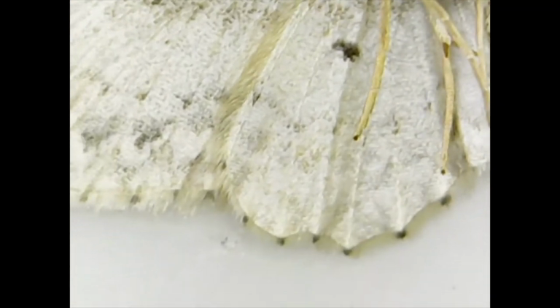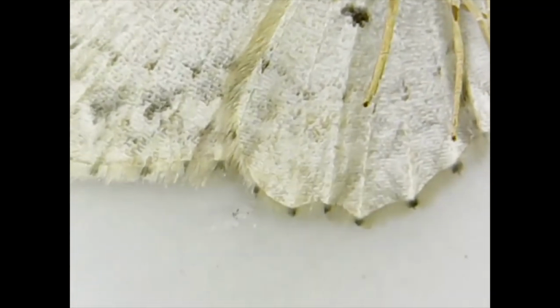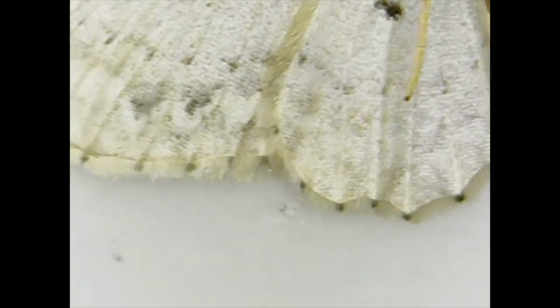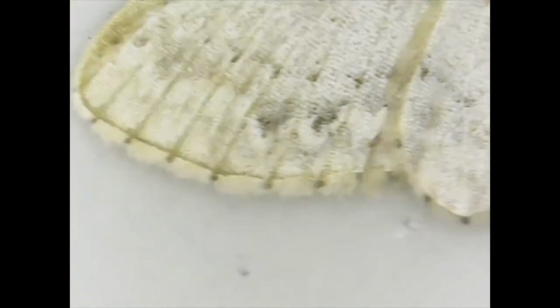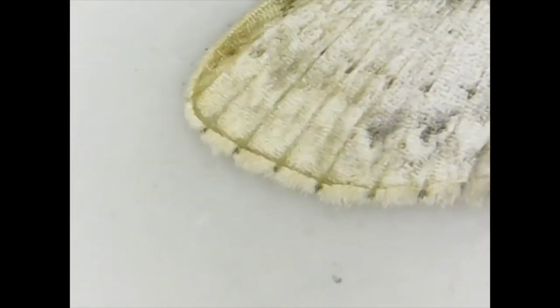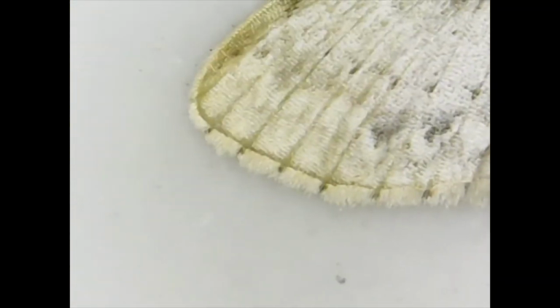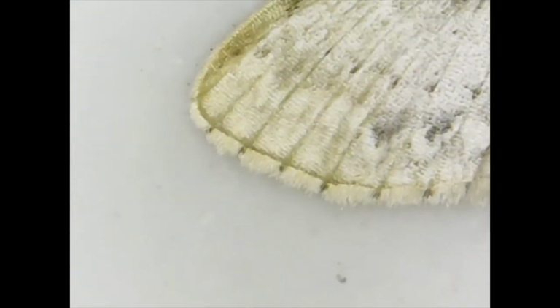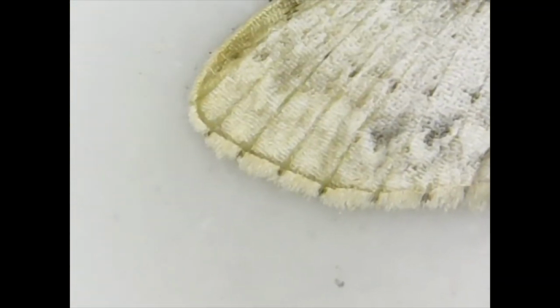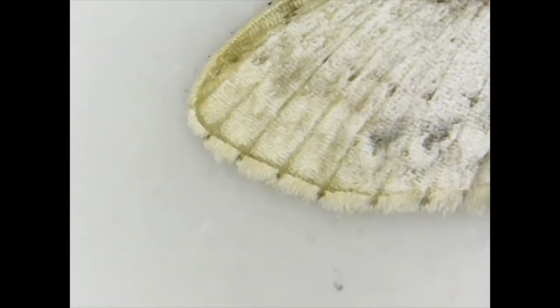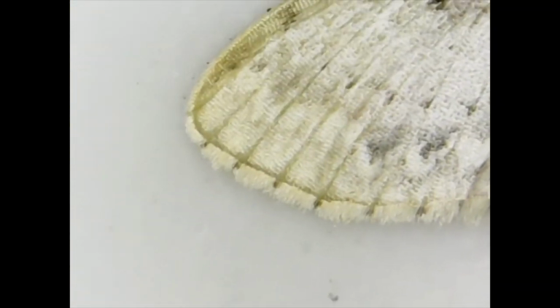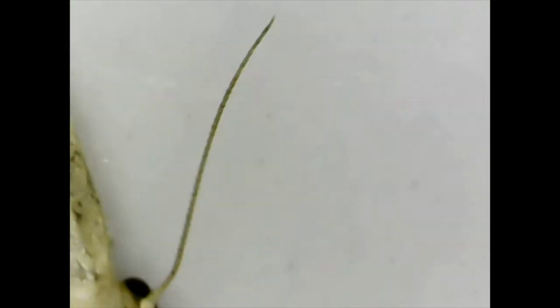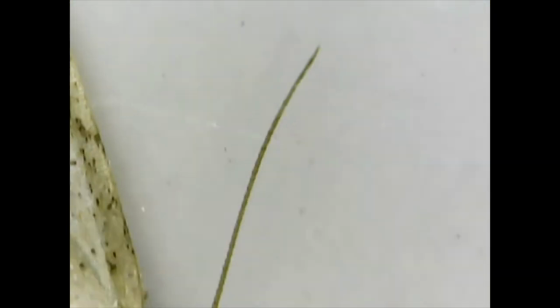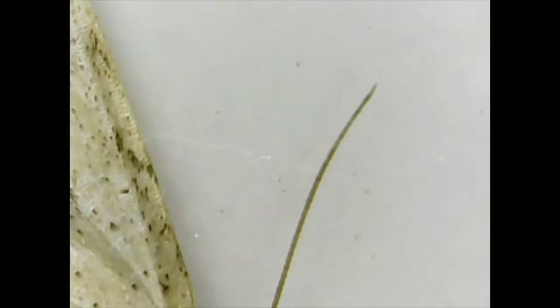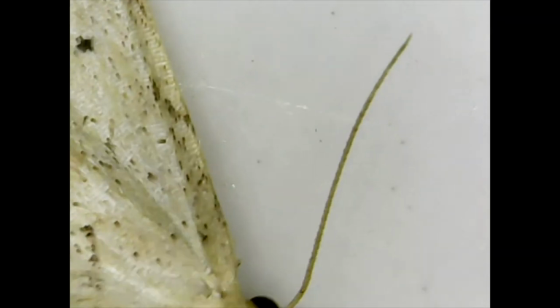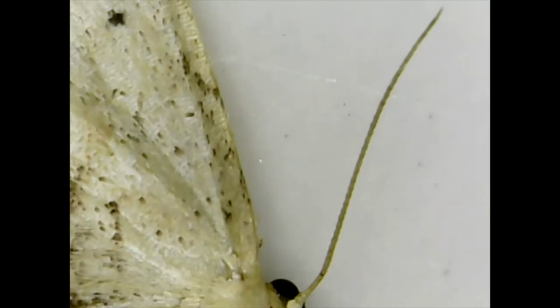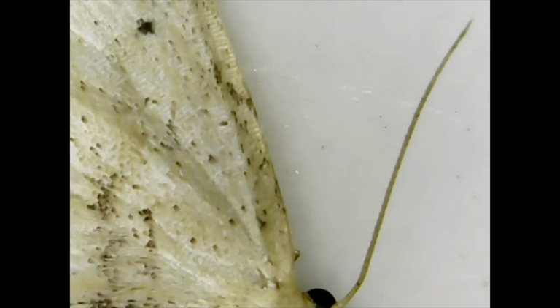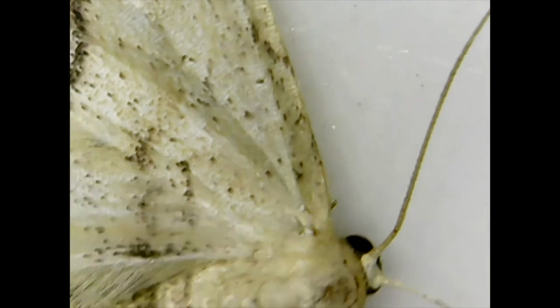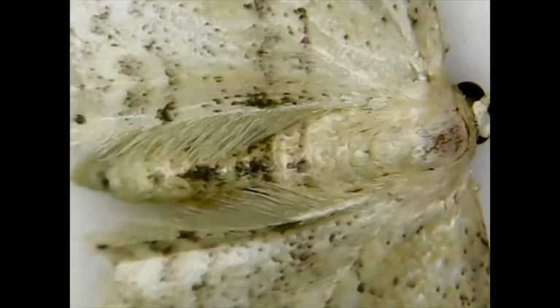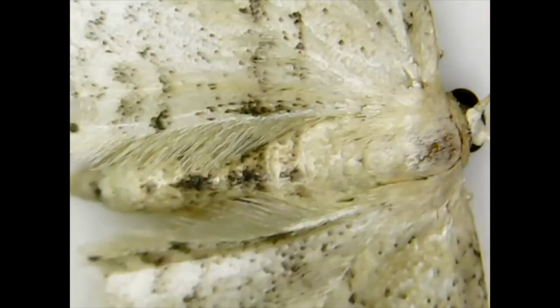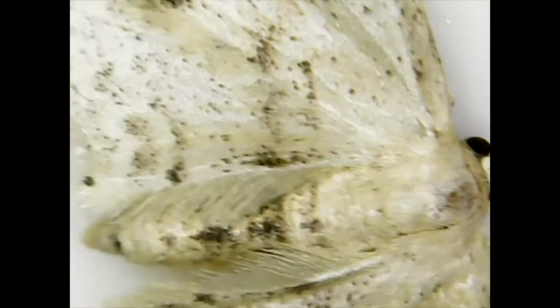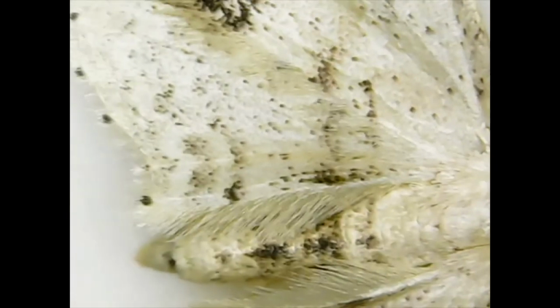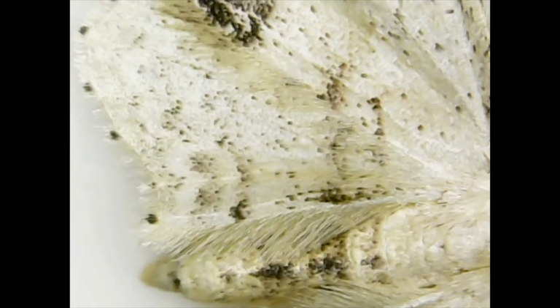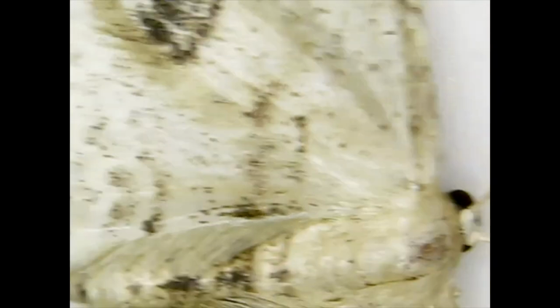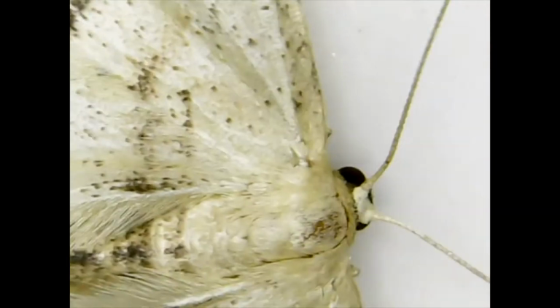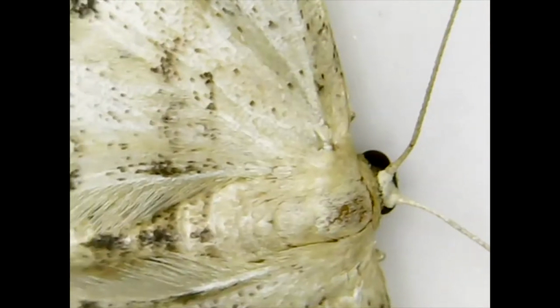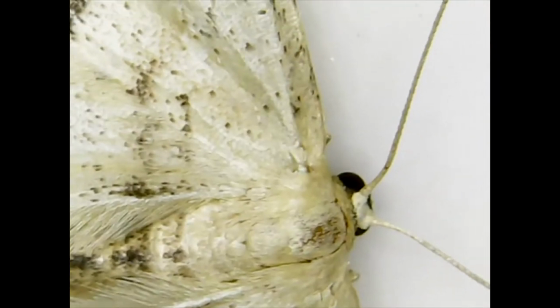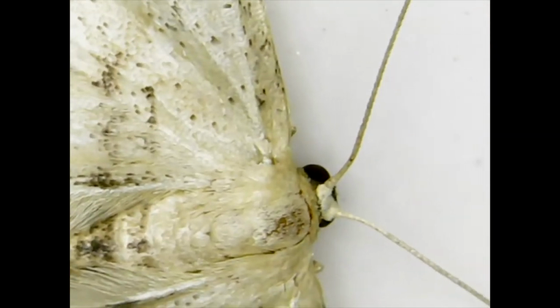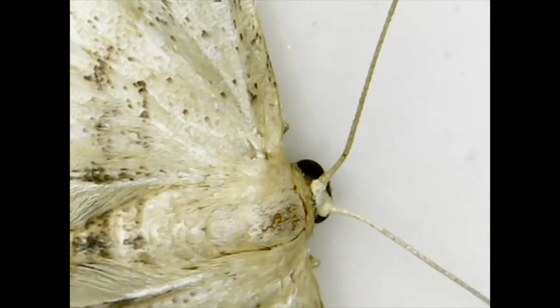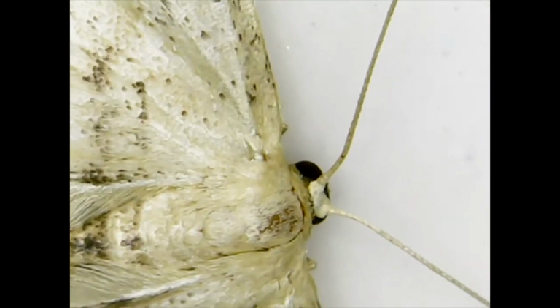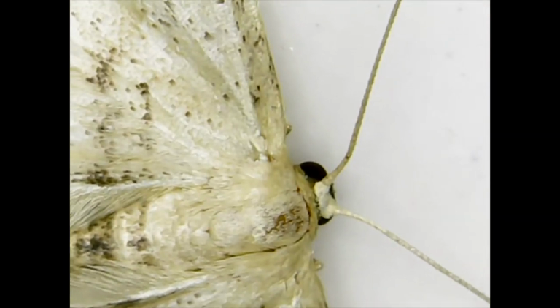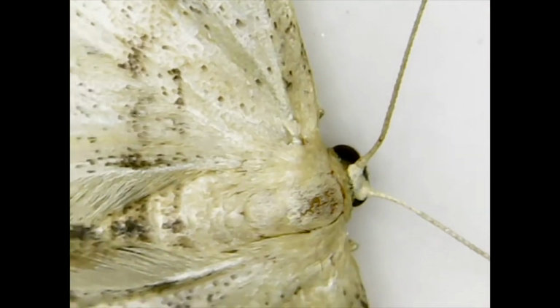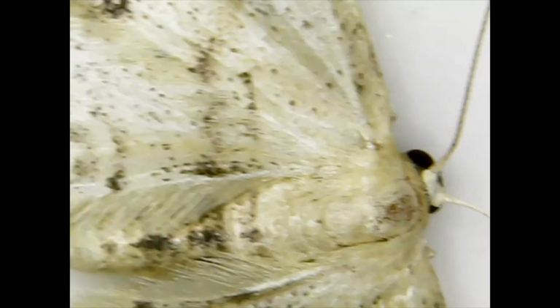The government started a program to destroy the moths, but the moths won, and they're still here eating the trees.